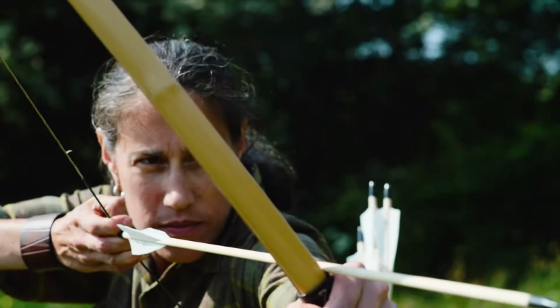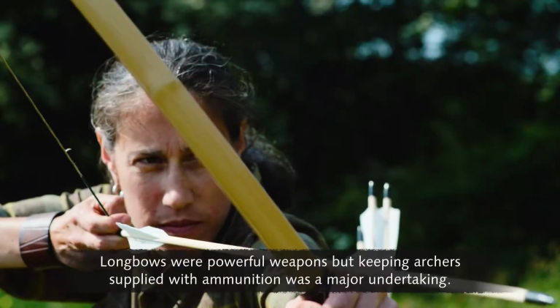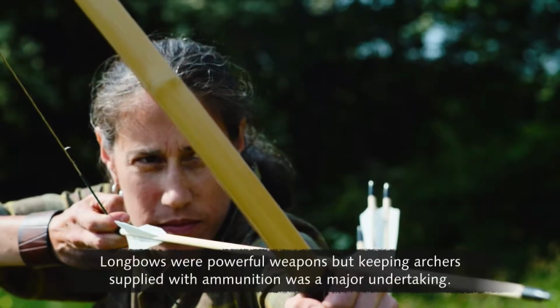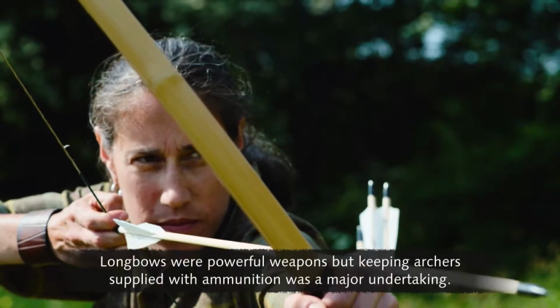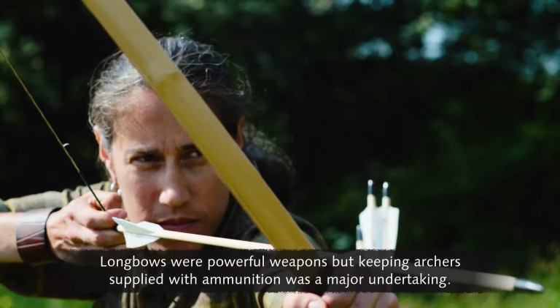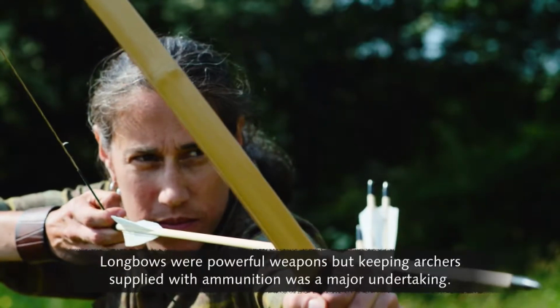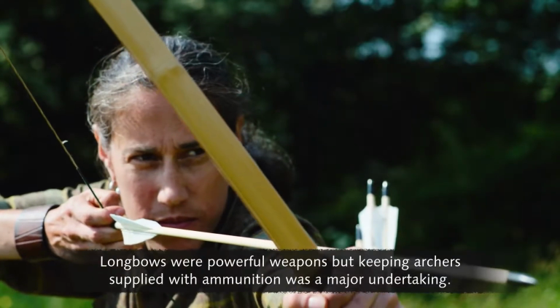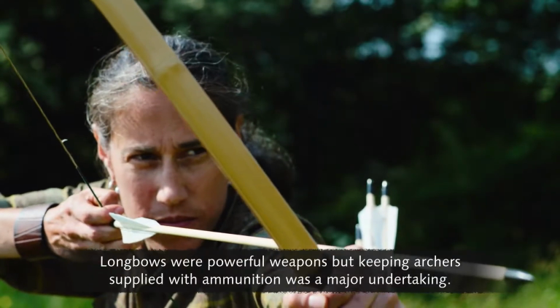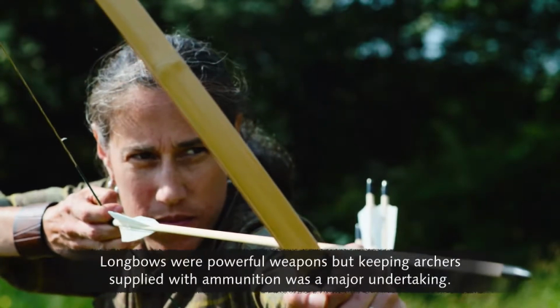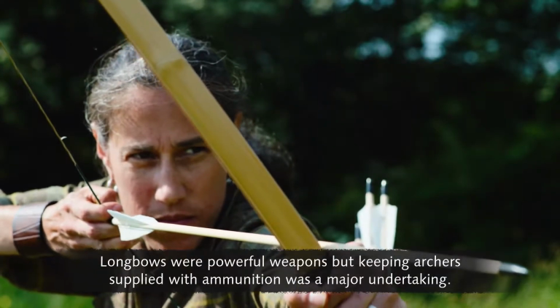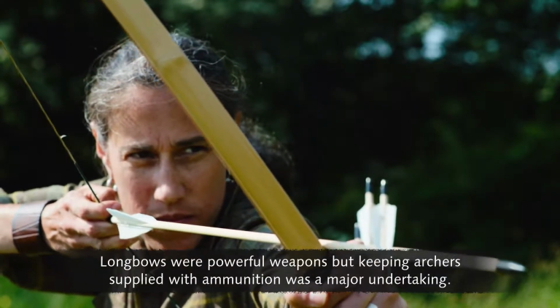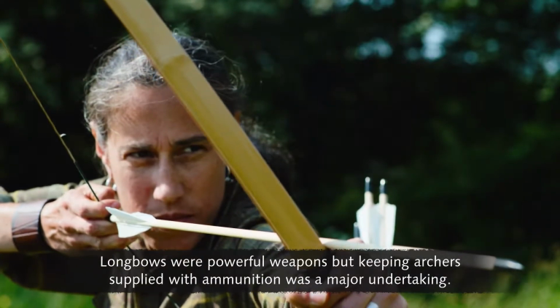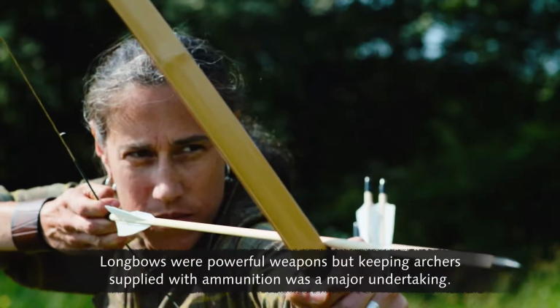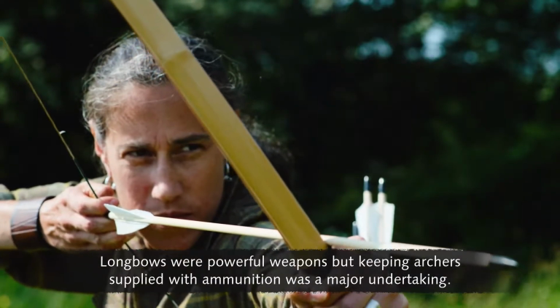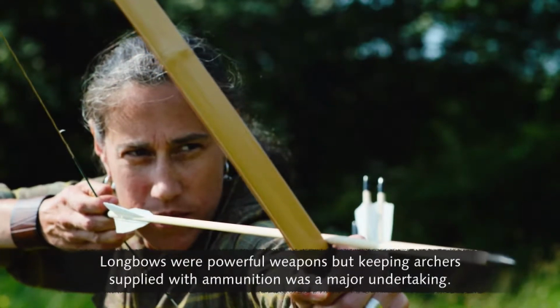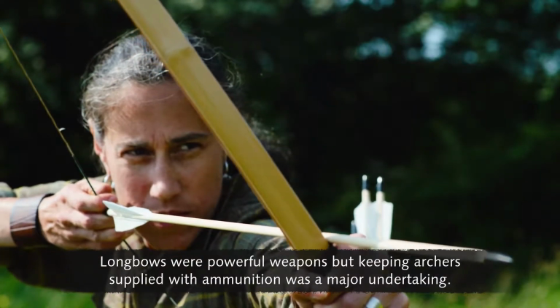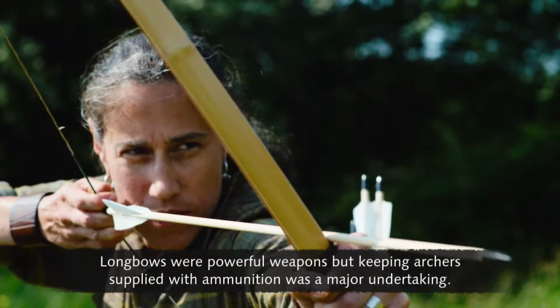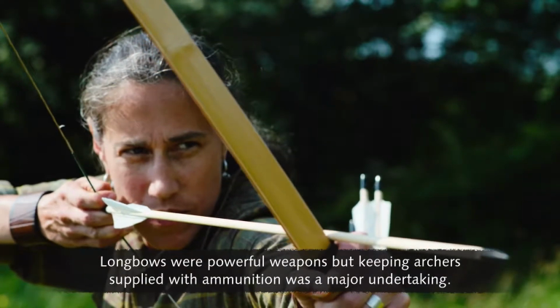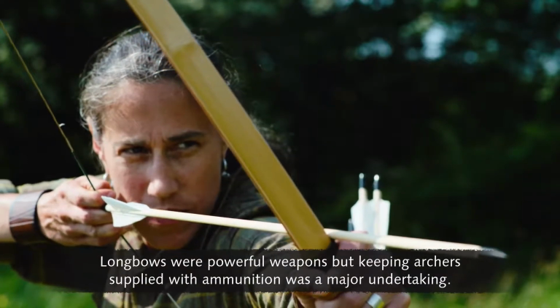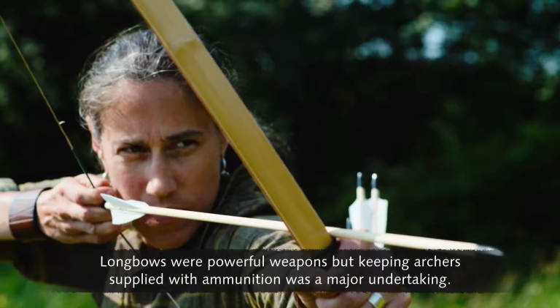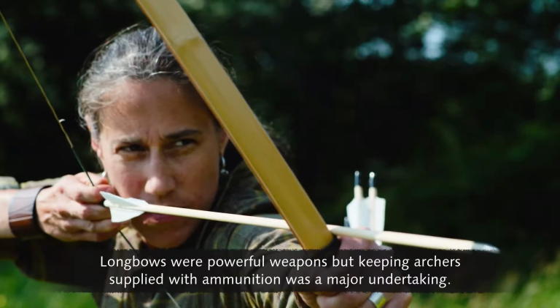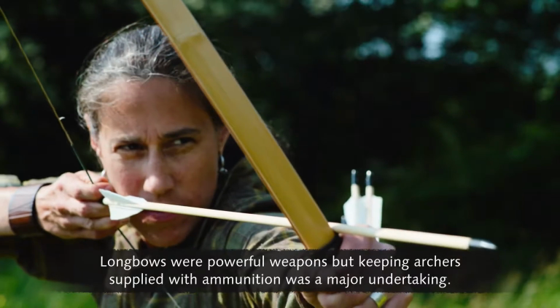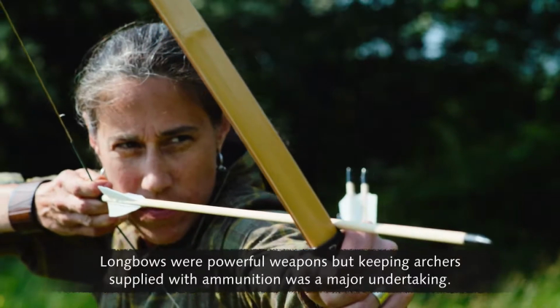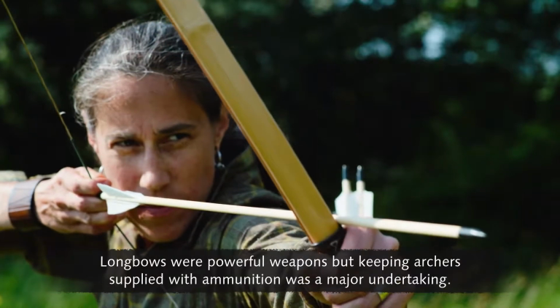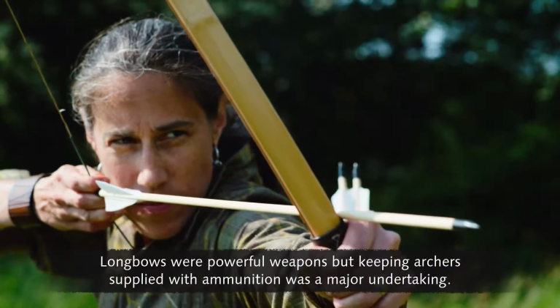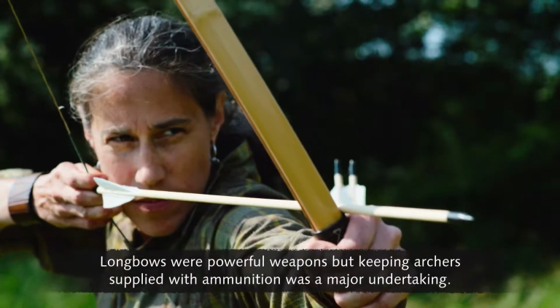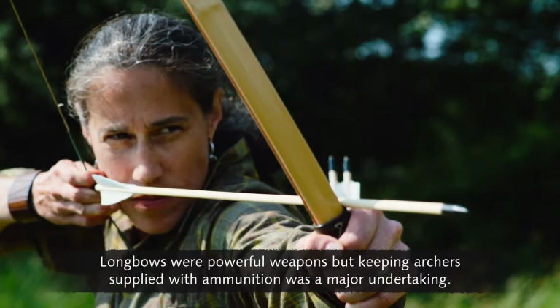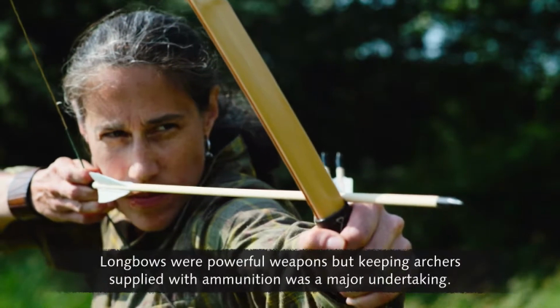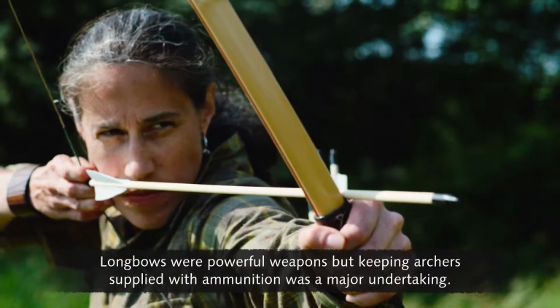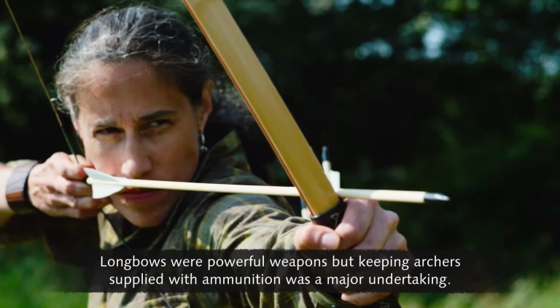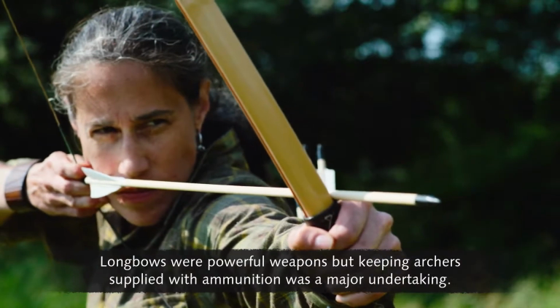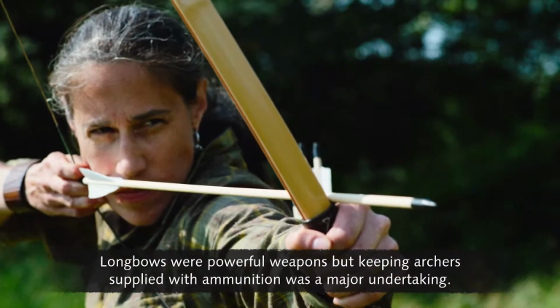Longbows were powerful weapons, but keeping archers supplied with ammunition was a major undertaking.